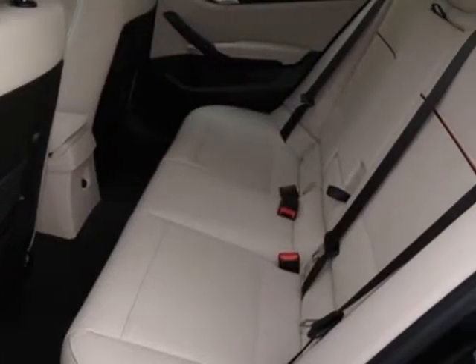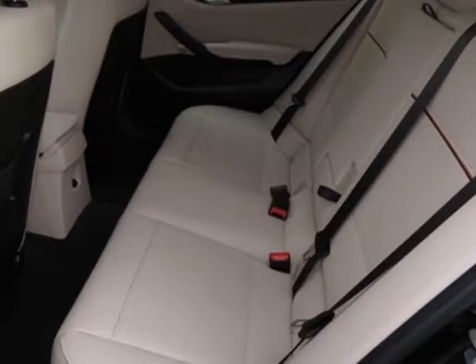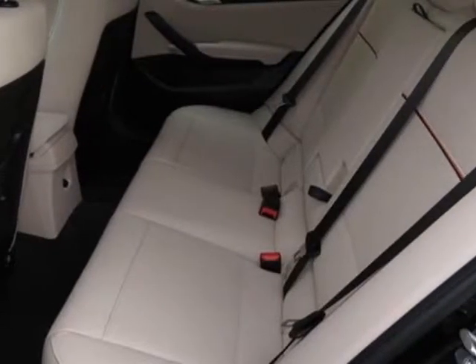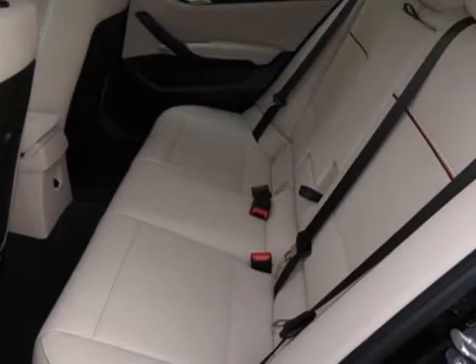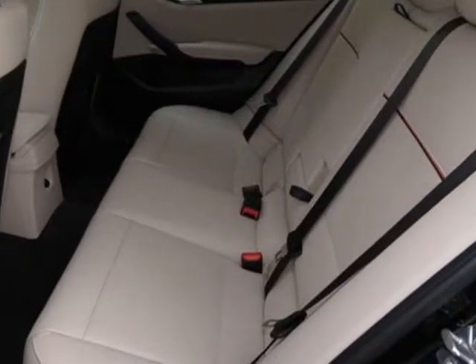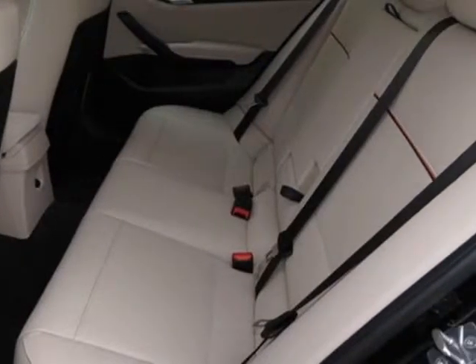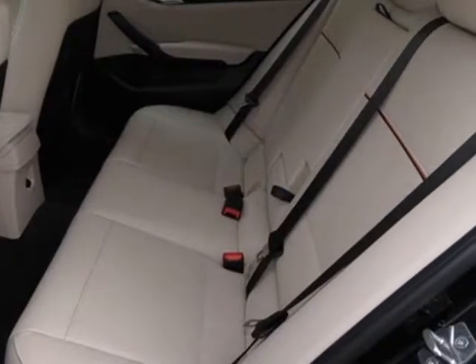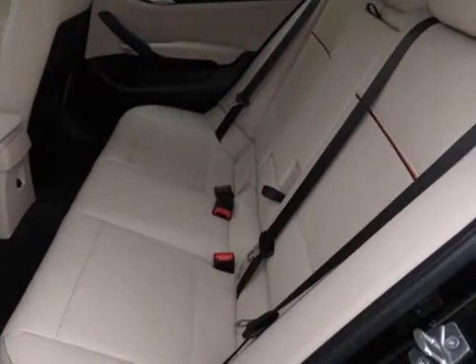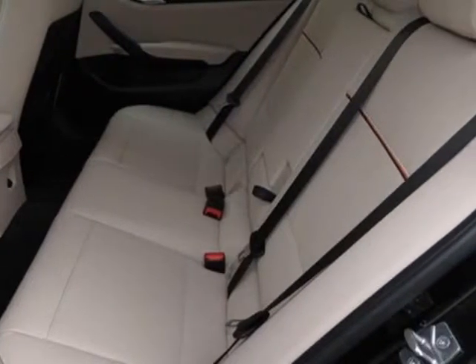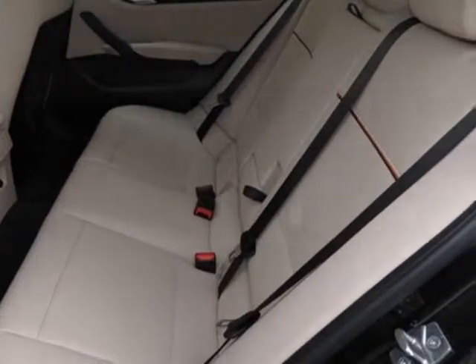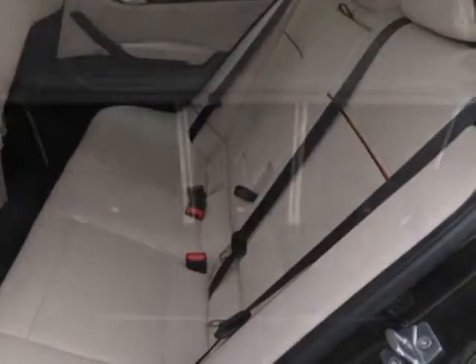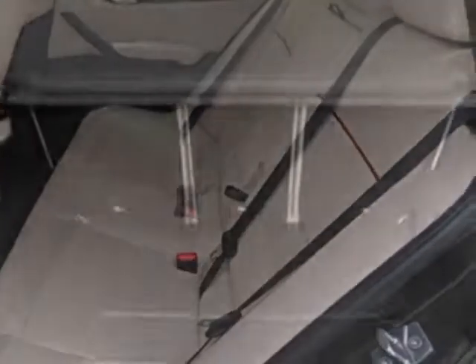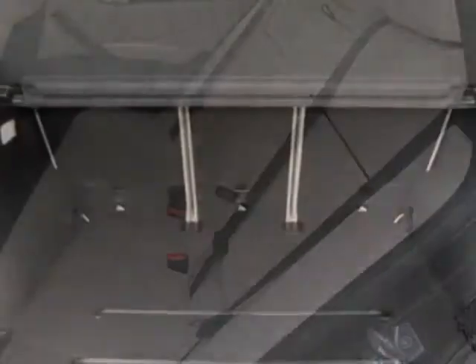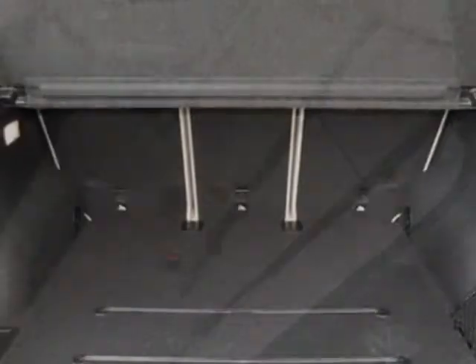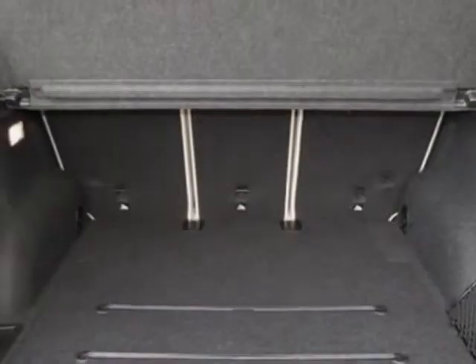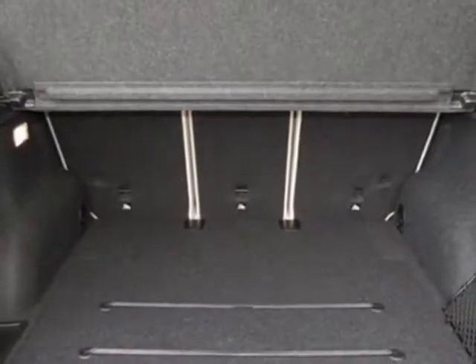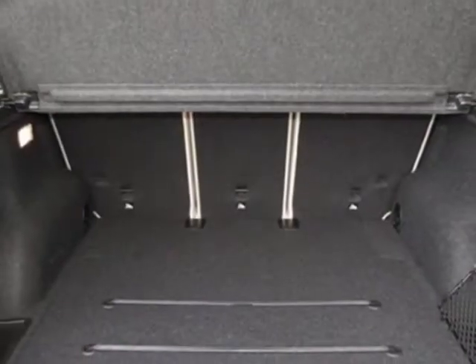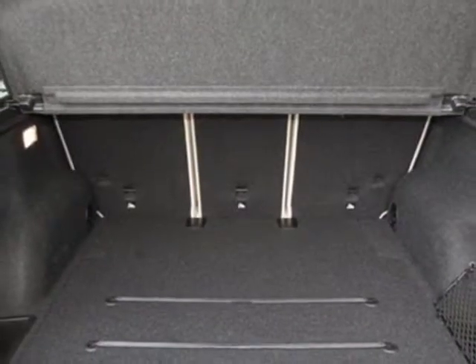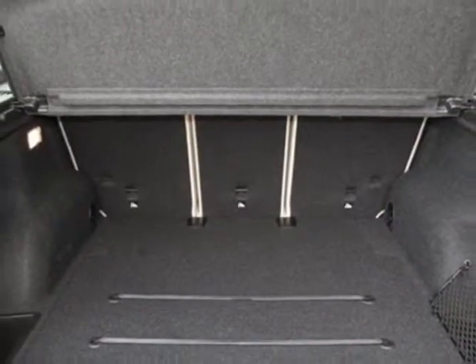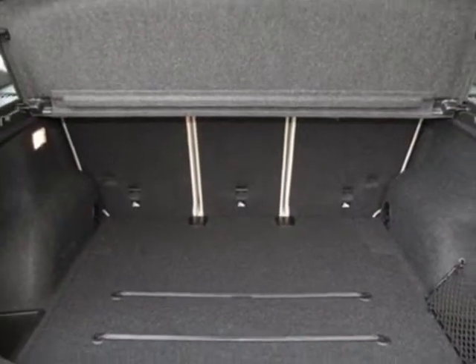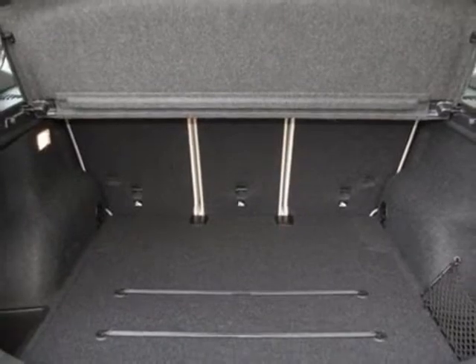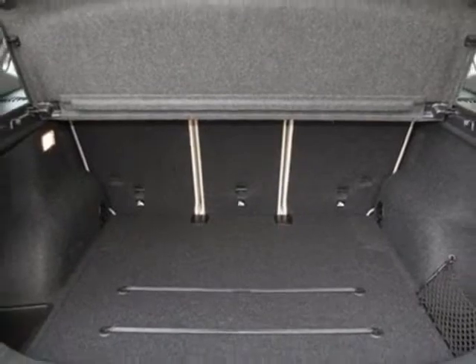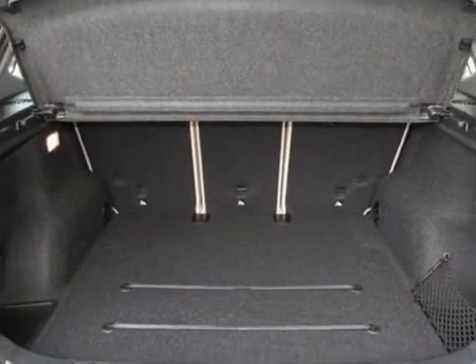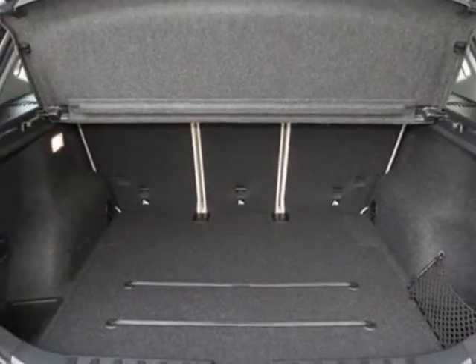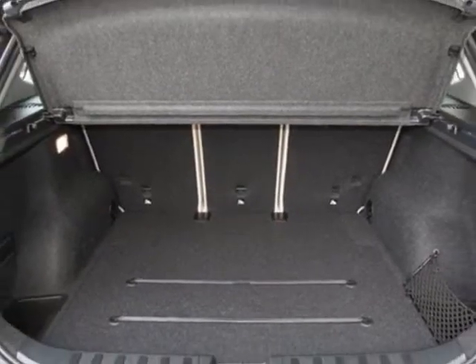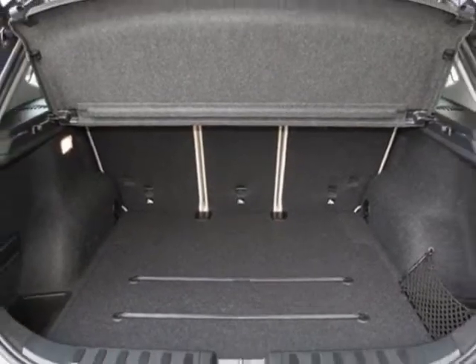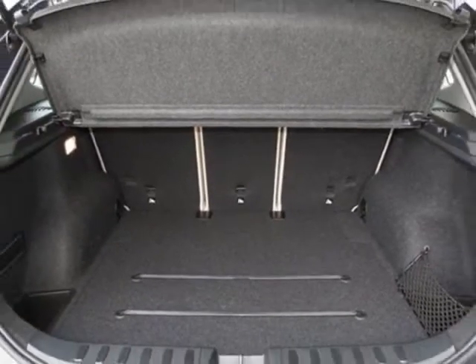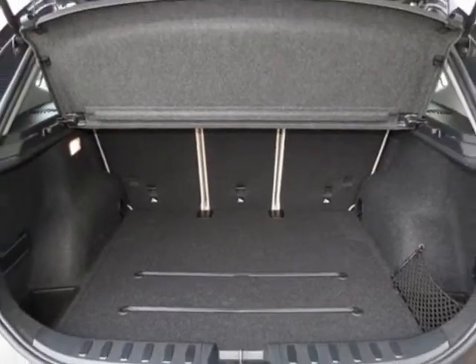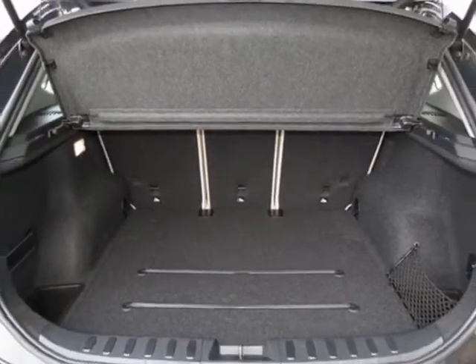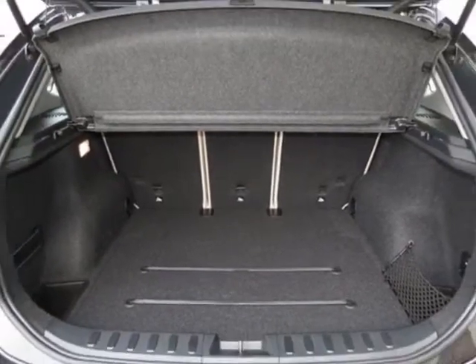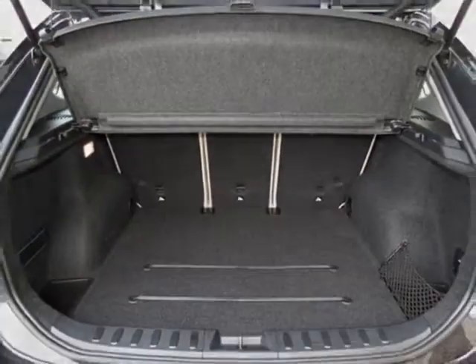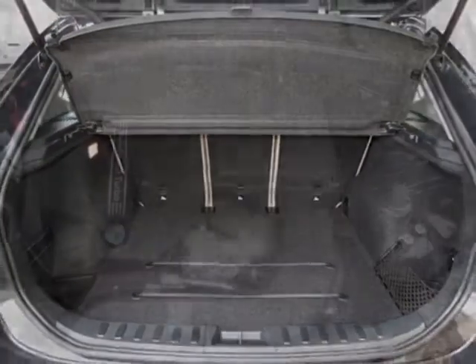Additional options for this vehicle include black sapphire metallic, heated front seats, oyster with orange black Nevada leather upholstery, premium package in the XLINE.